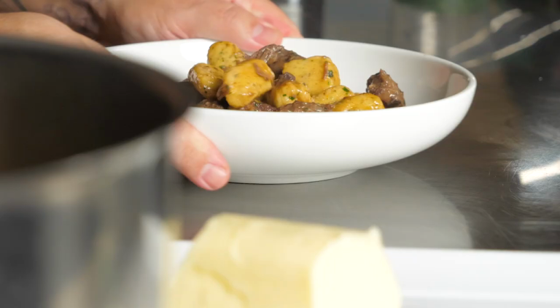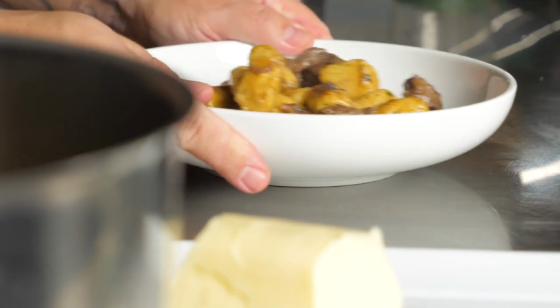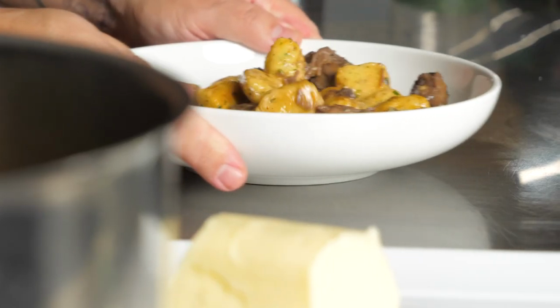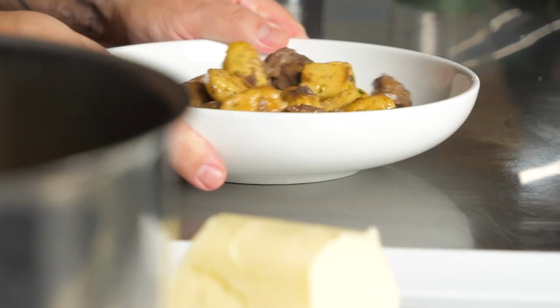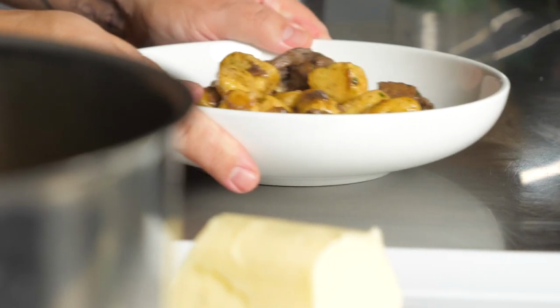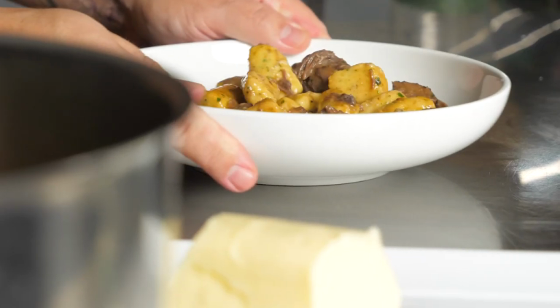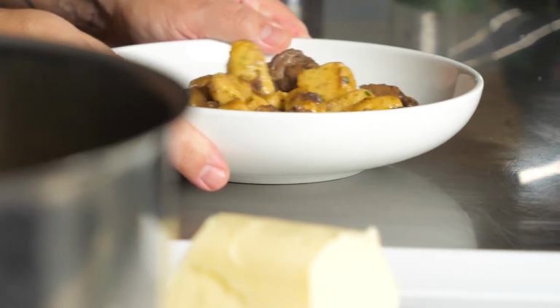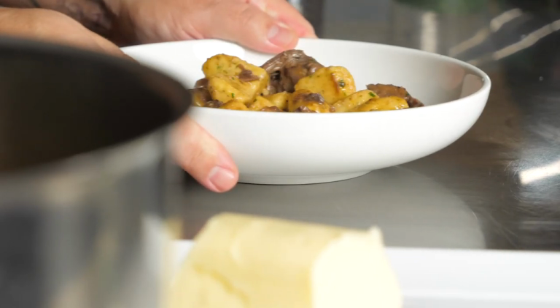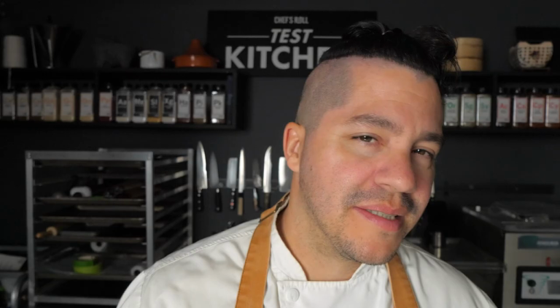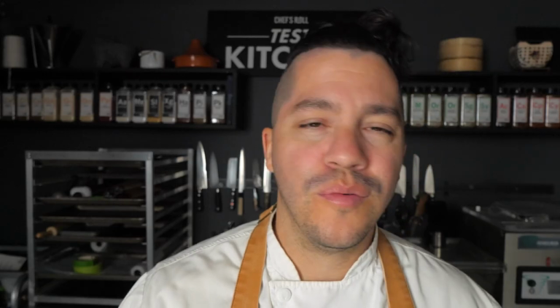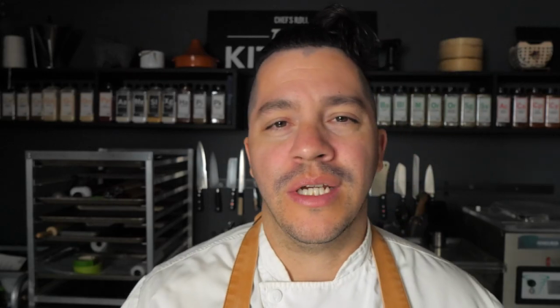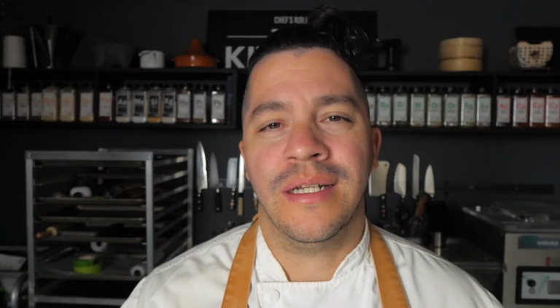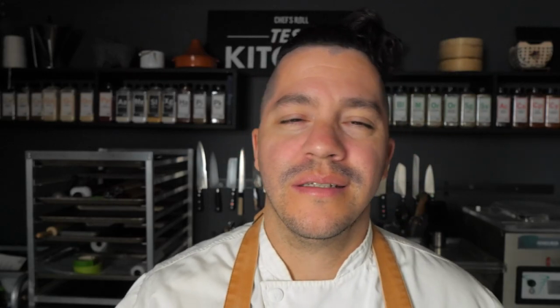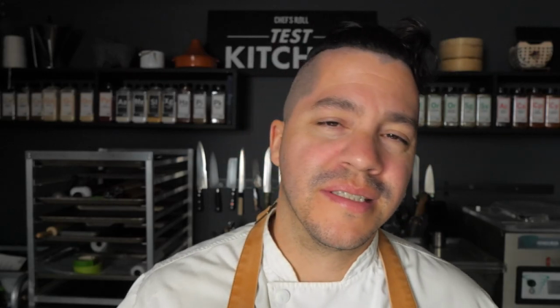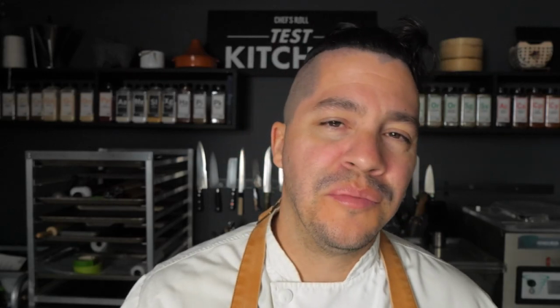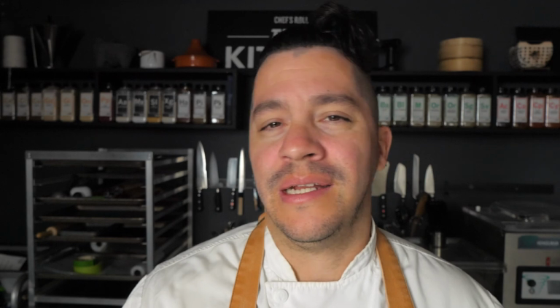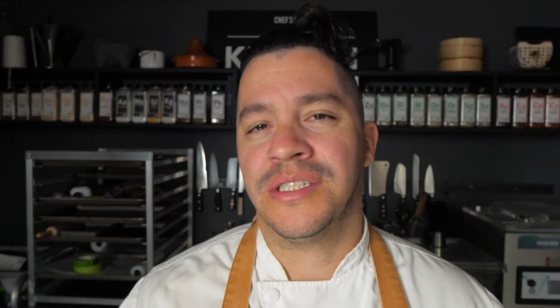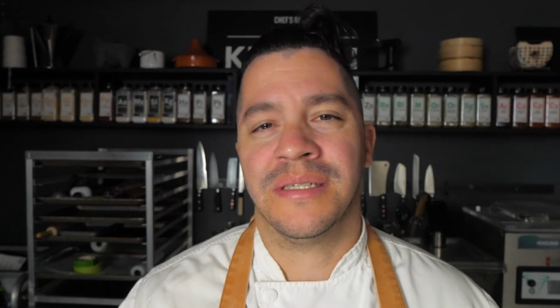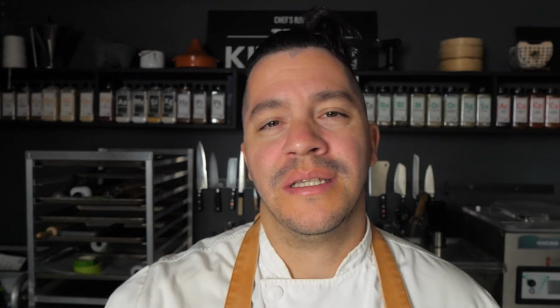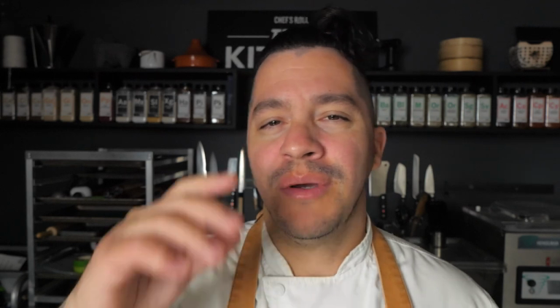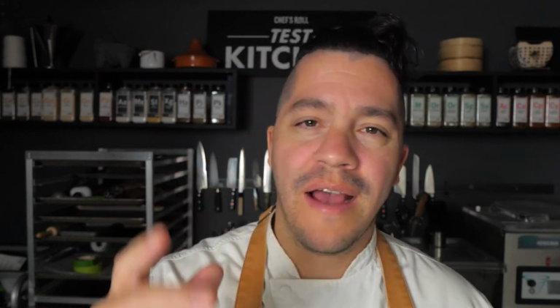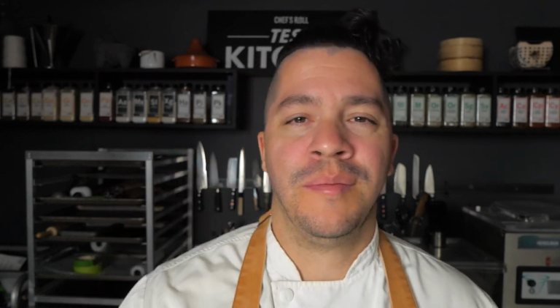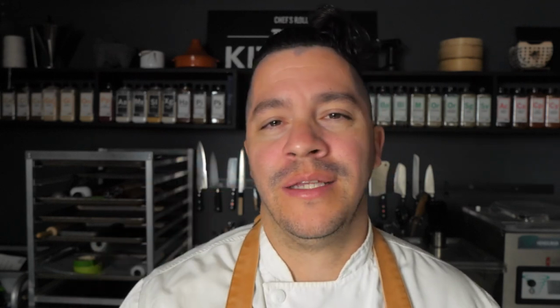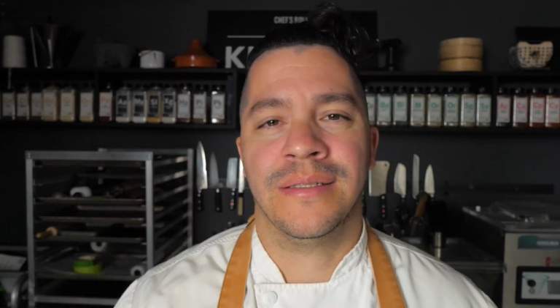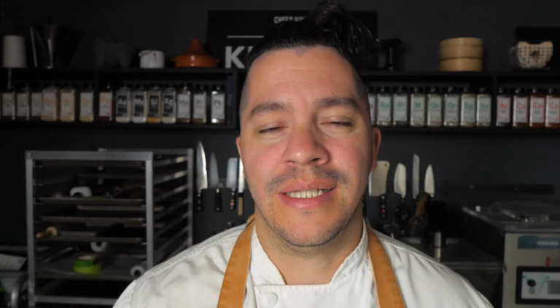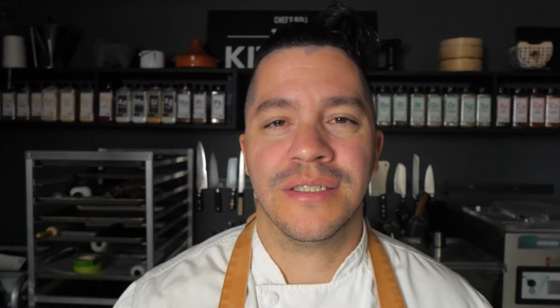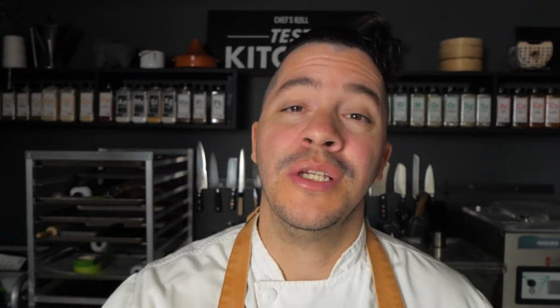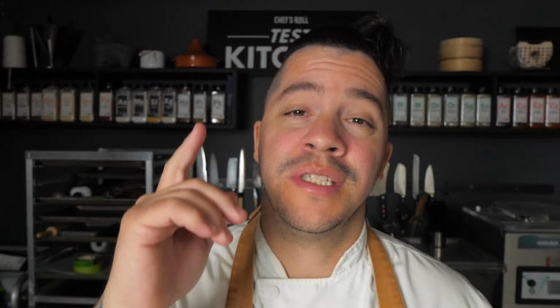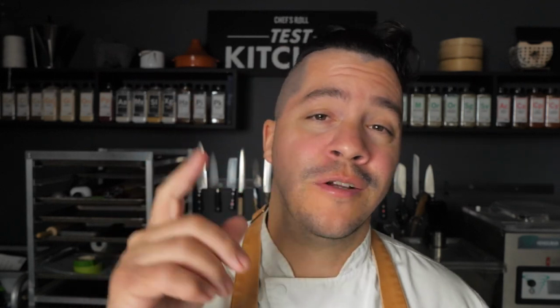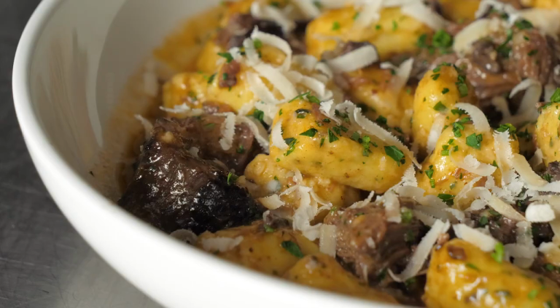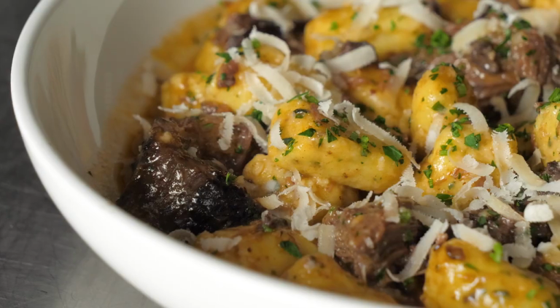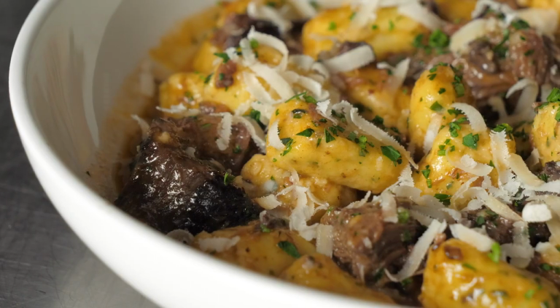So comforting, so good, so delicious. You have to make this dish using European butter.